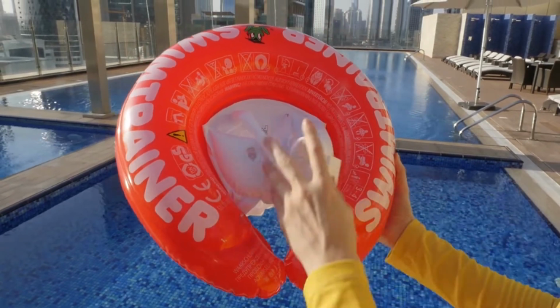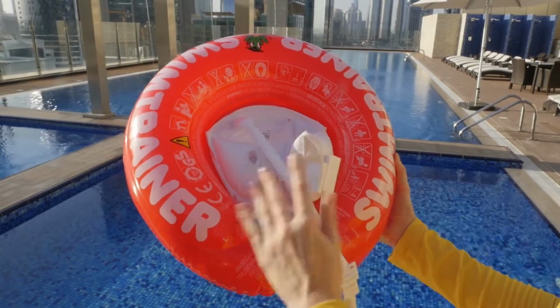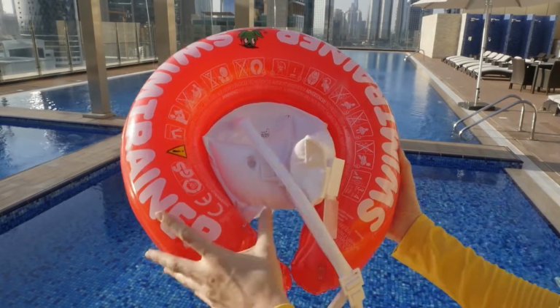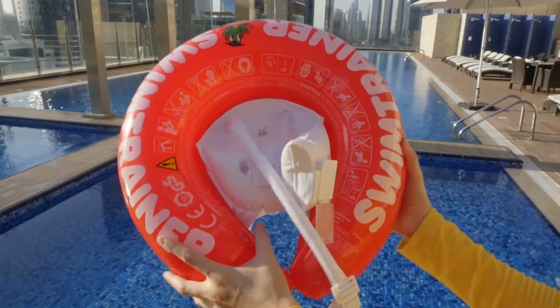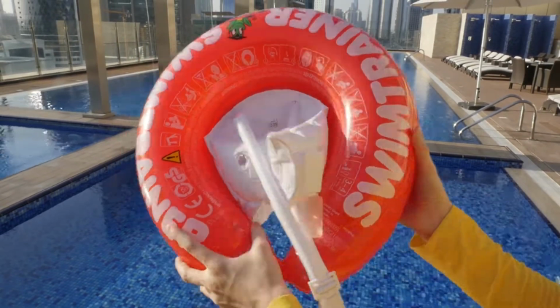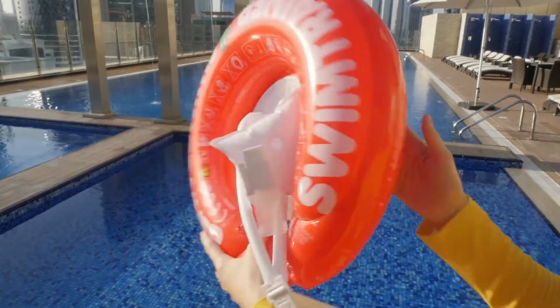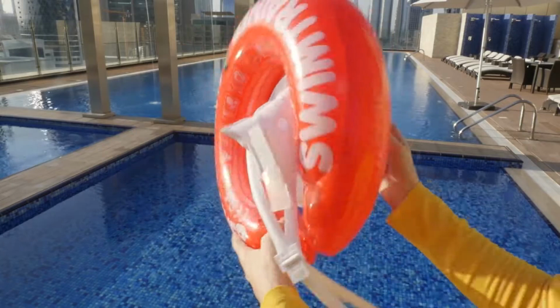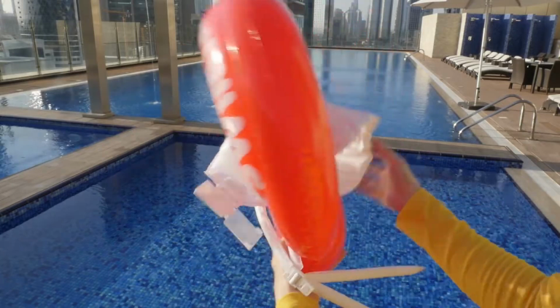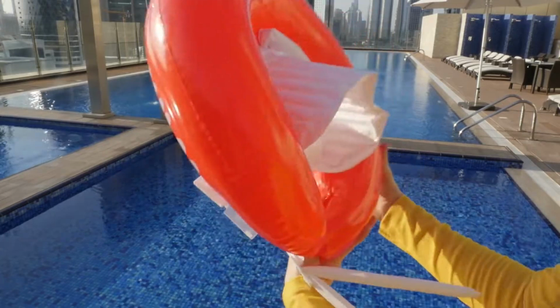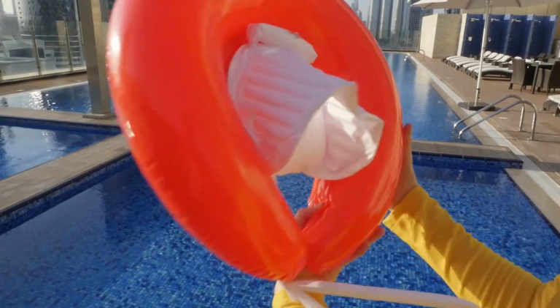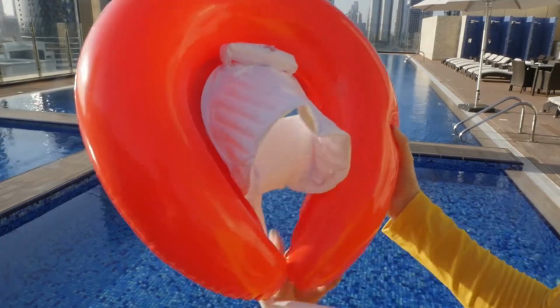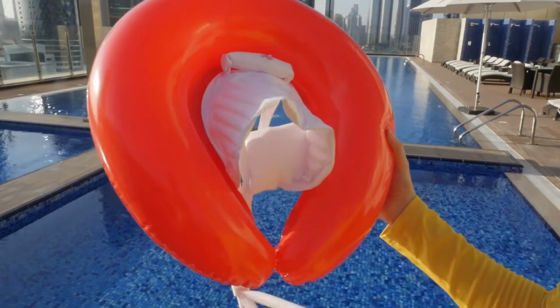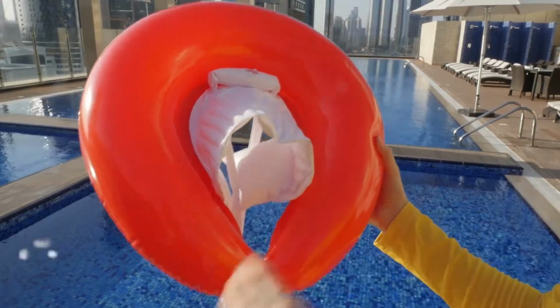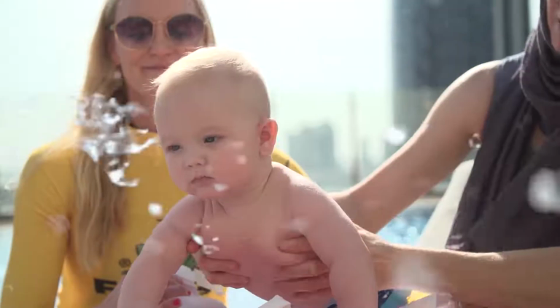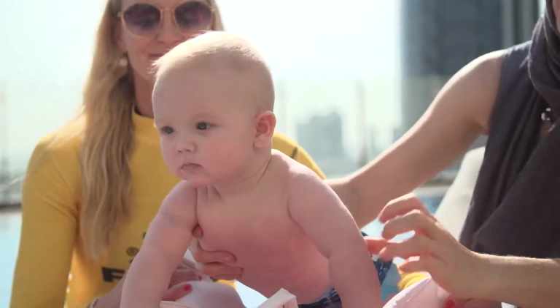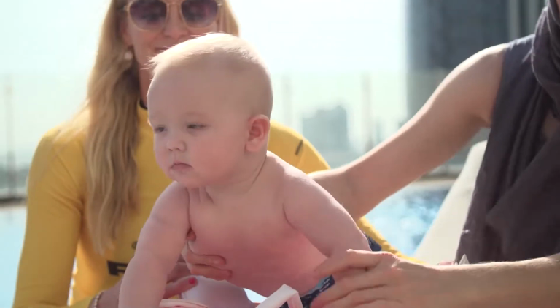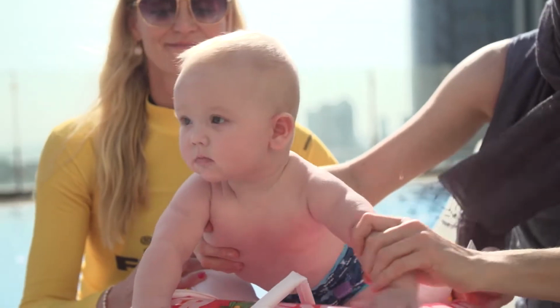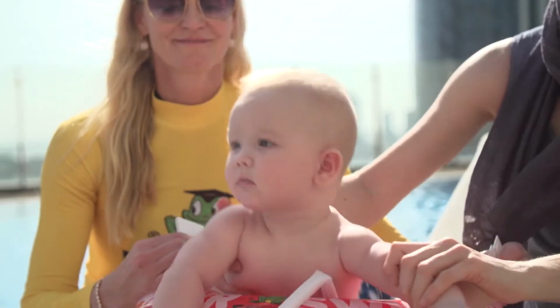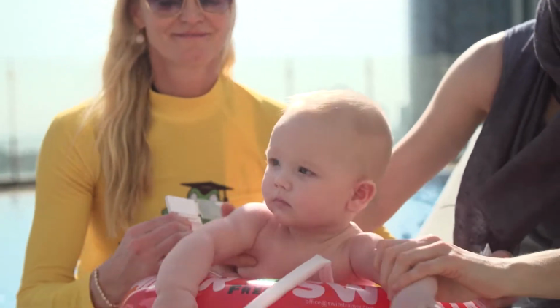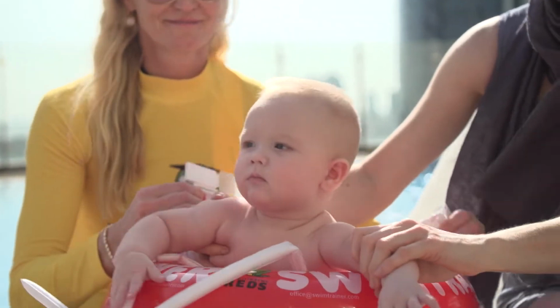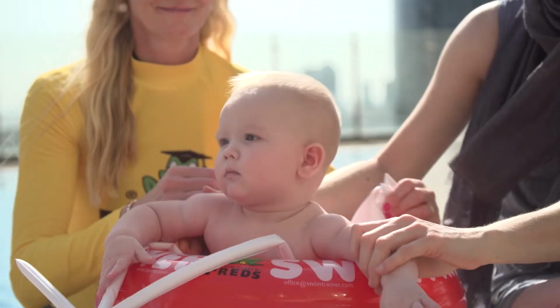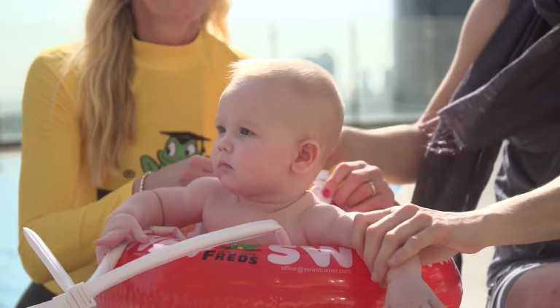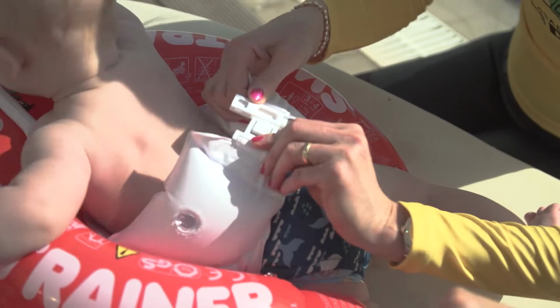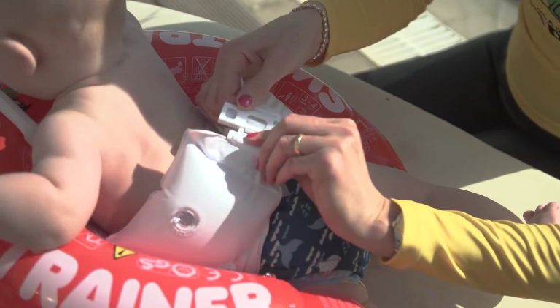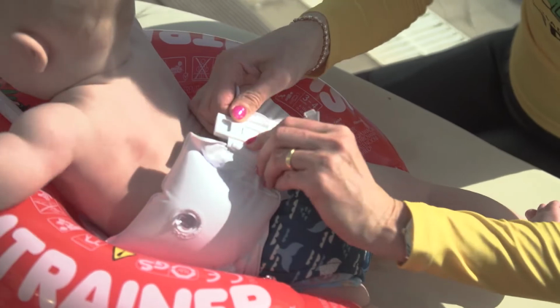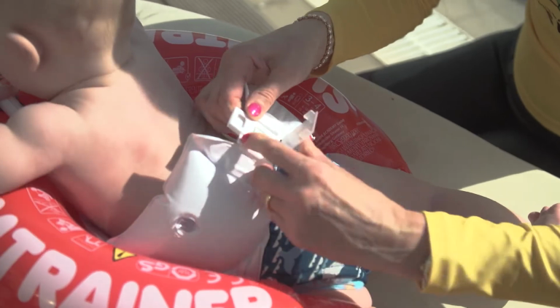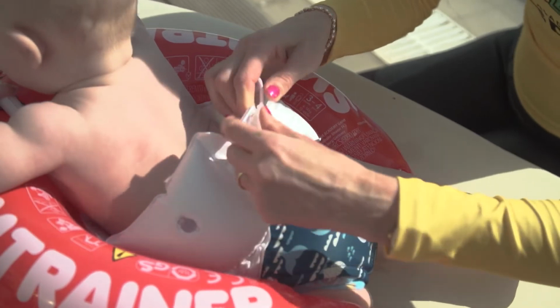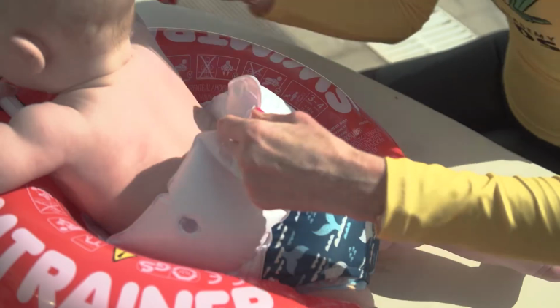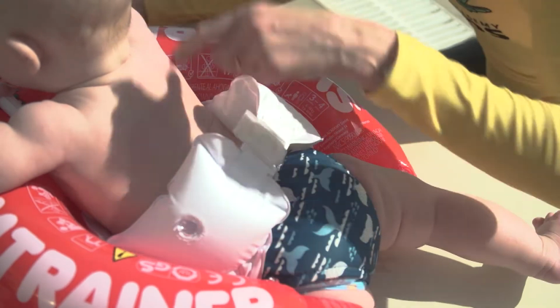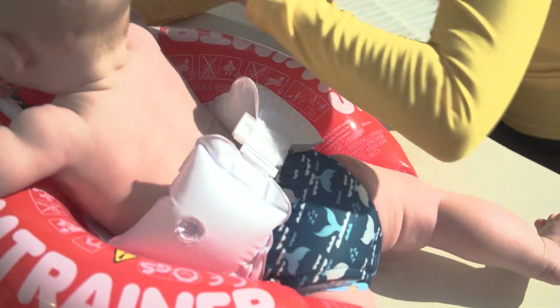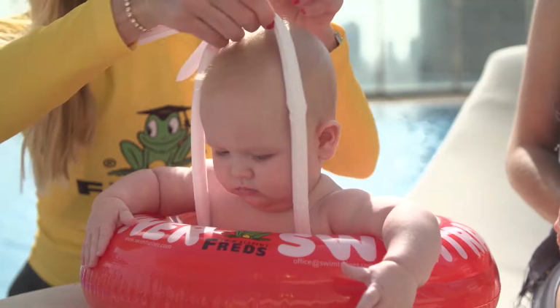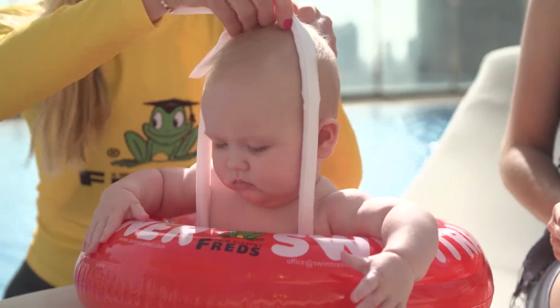The swim trainer classic has been inflated correctly if there are no folds visible on the ring. The ring is adjusted to the size of the child's body by letting air out at the two body fitting parts.